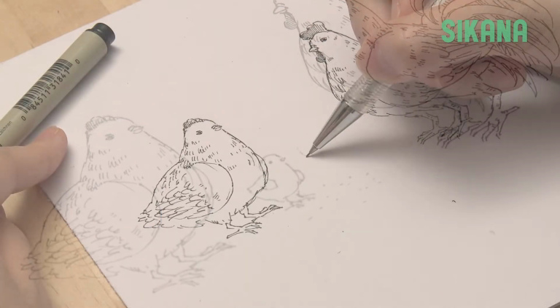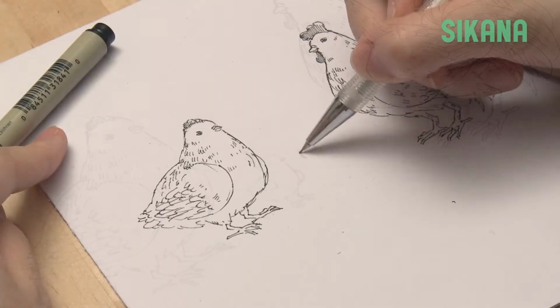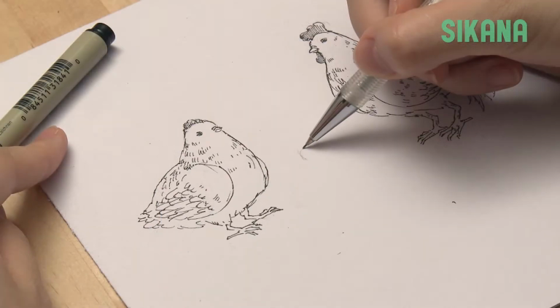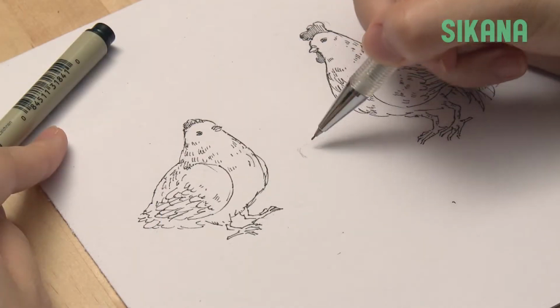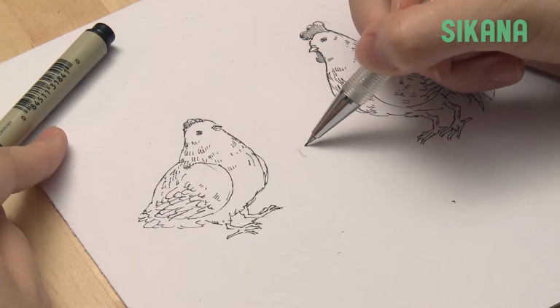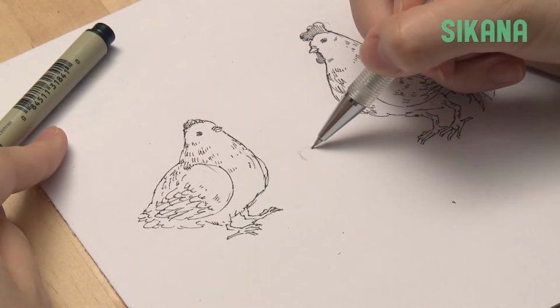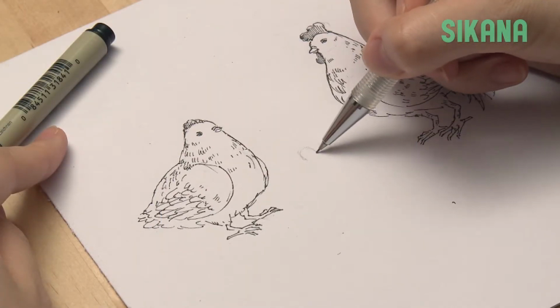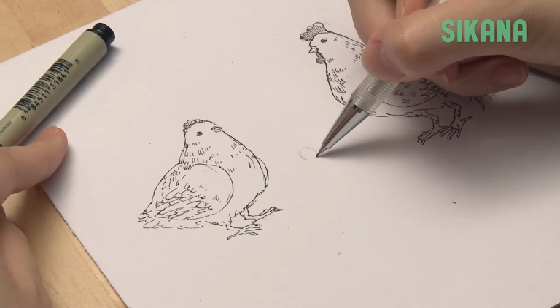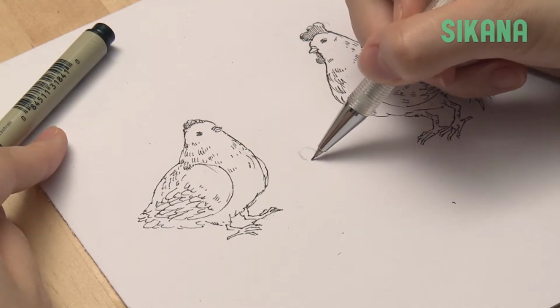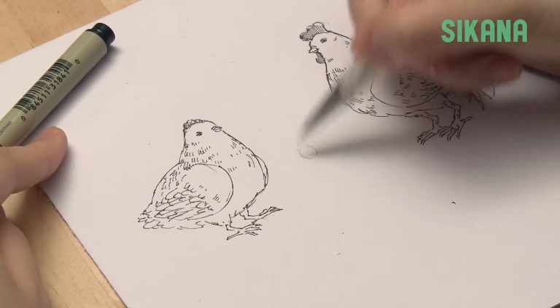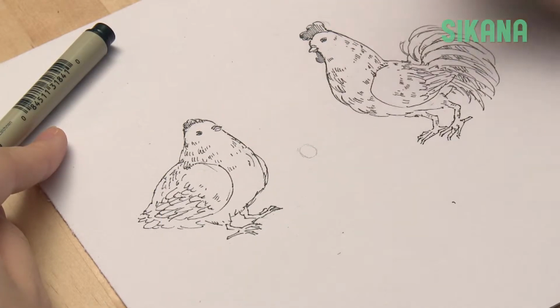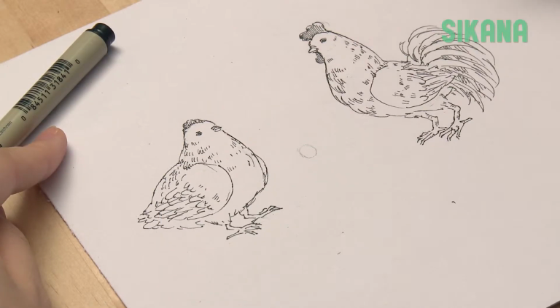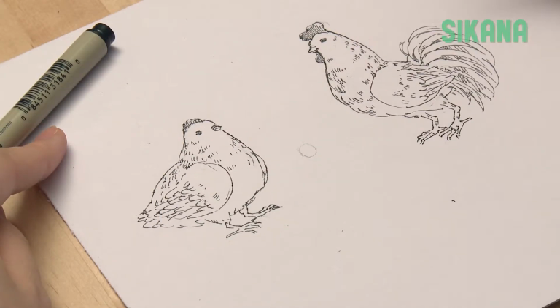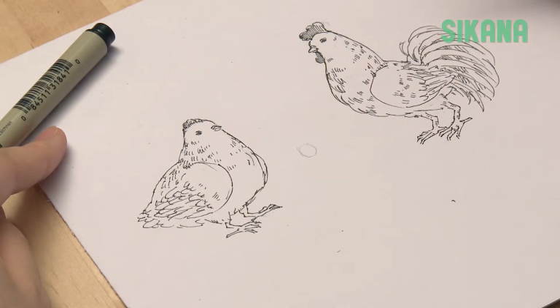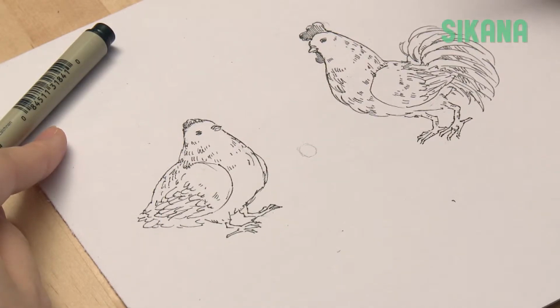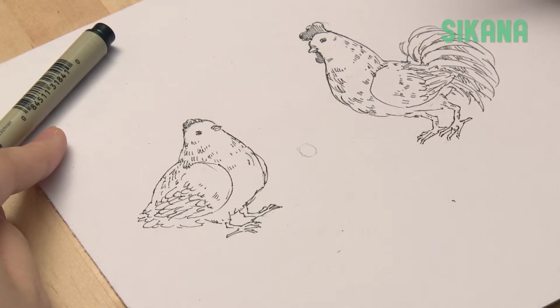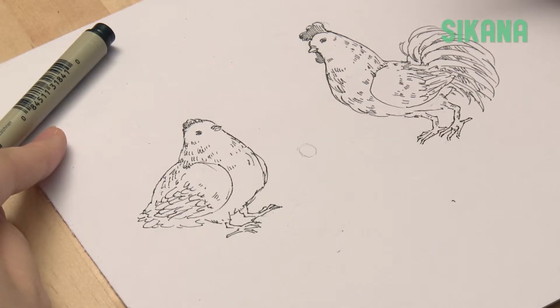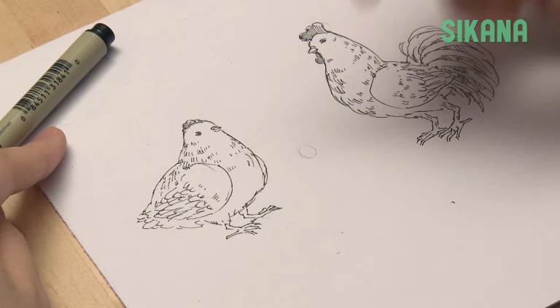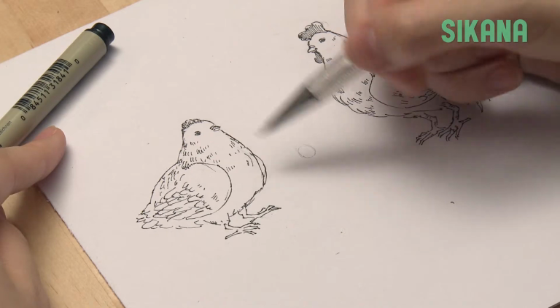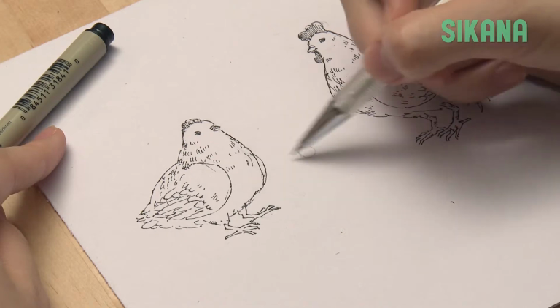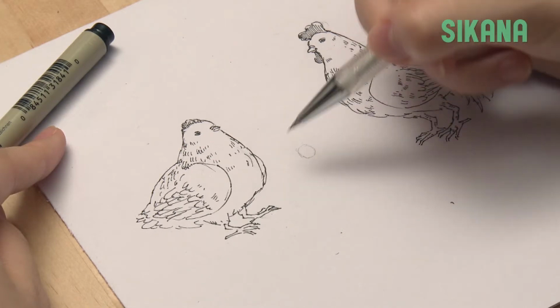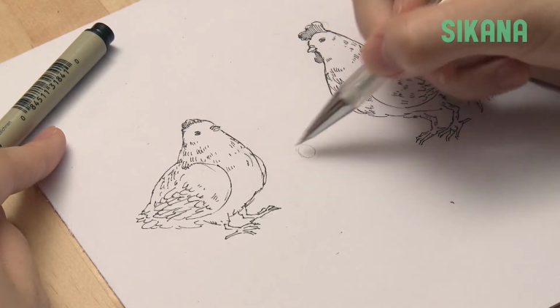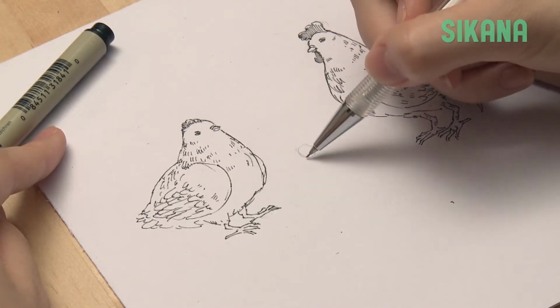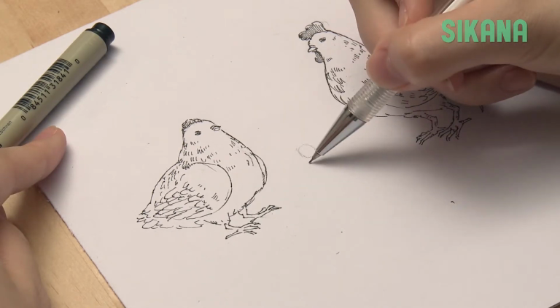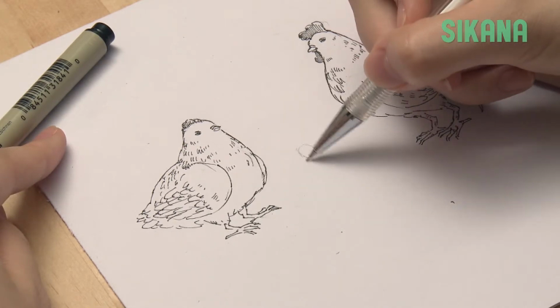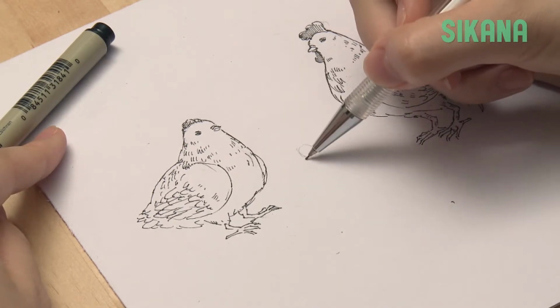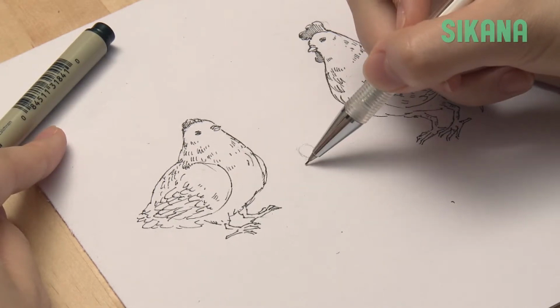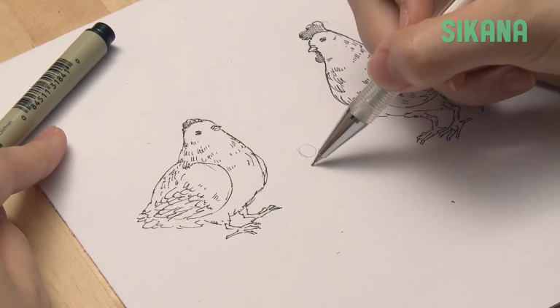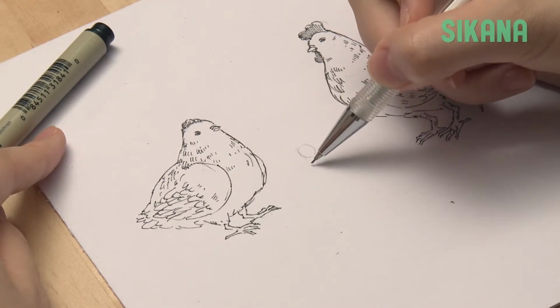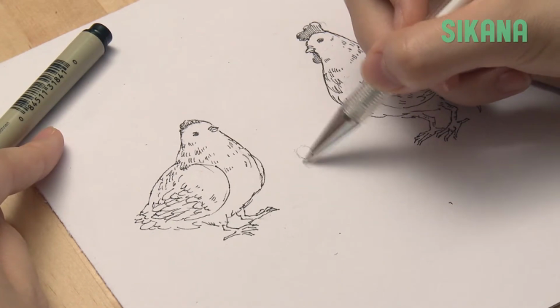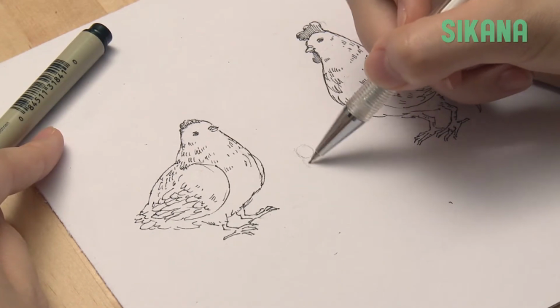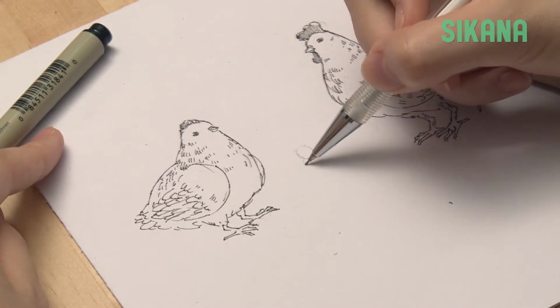Start by drawing a circle for the head. As this is a chick, the head is the biggest, and all three circles overlap.